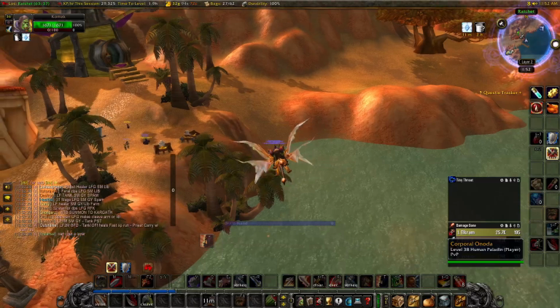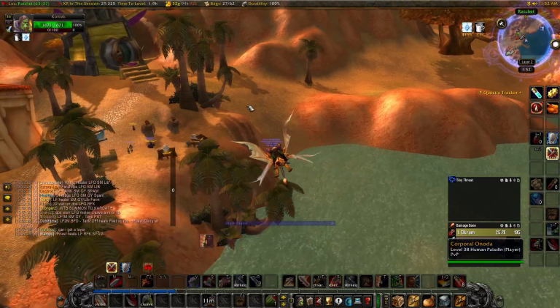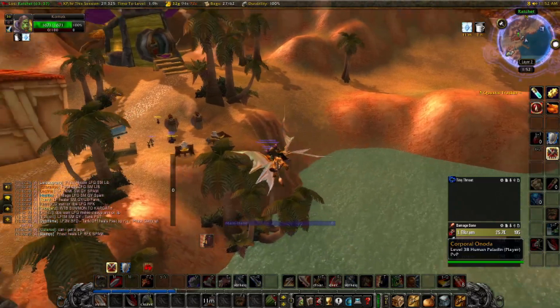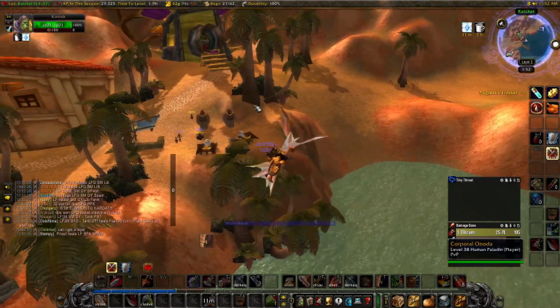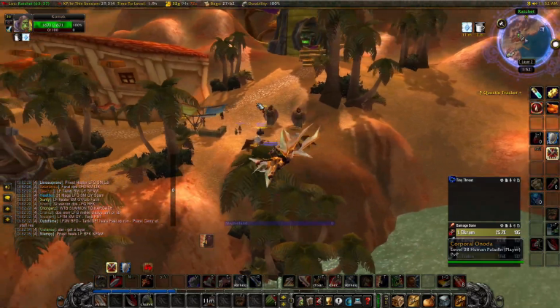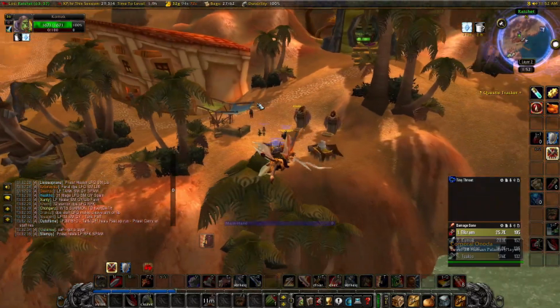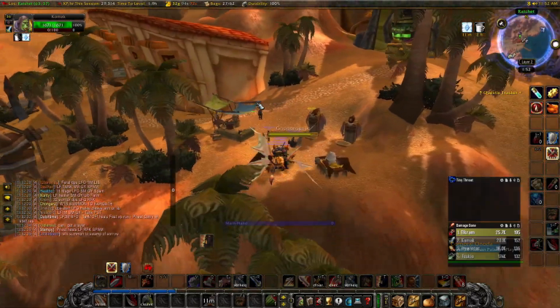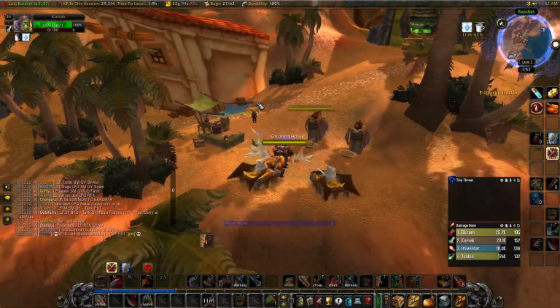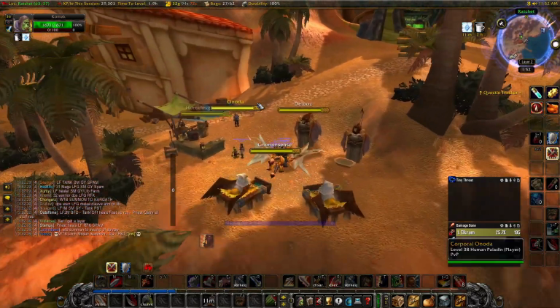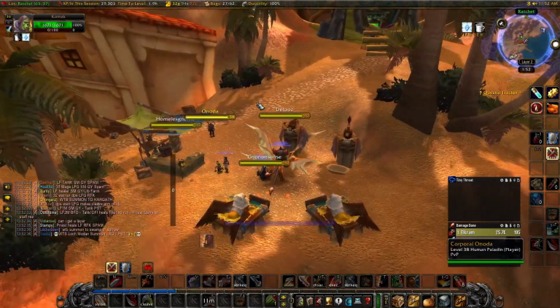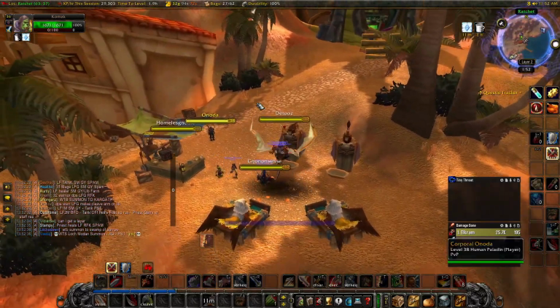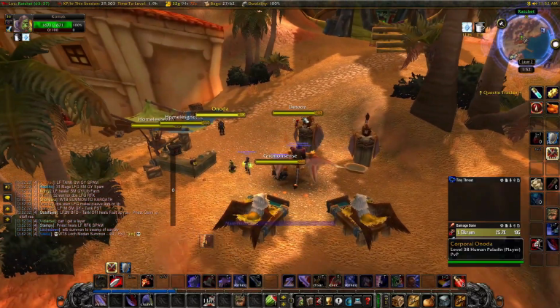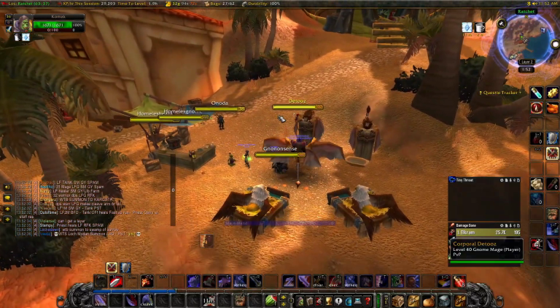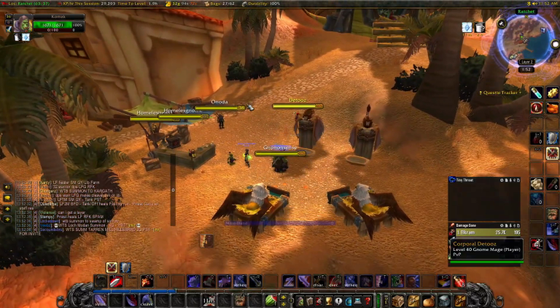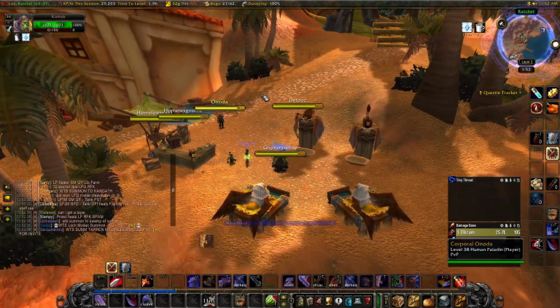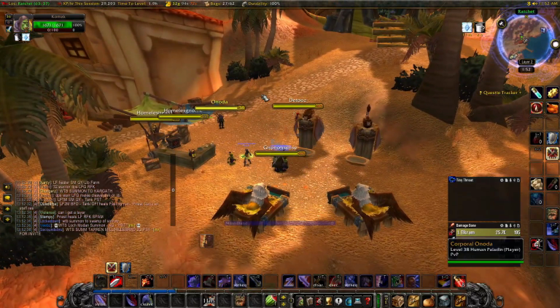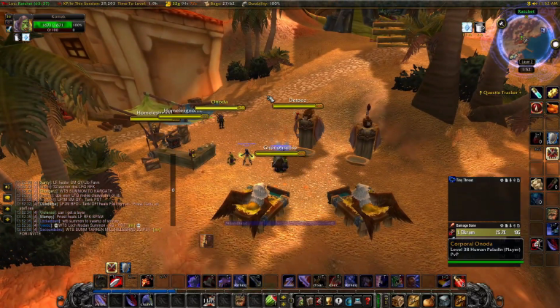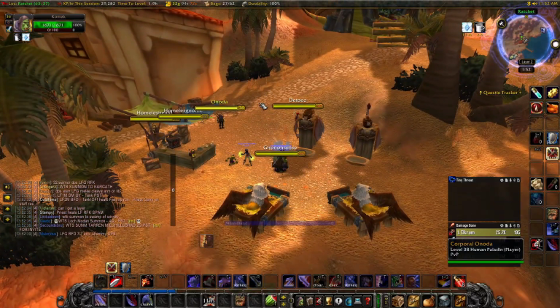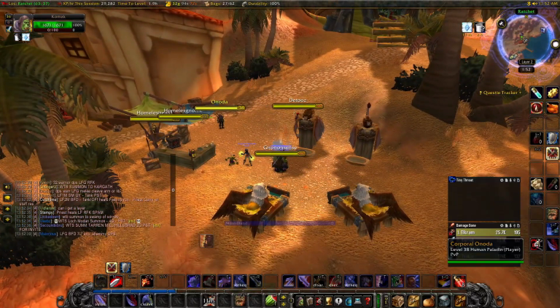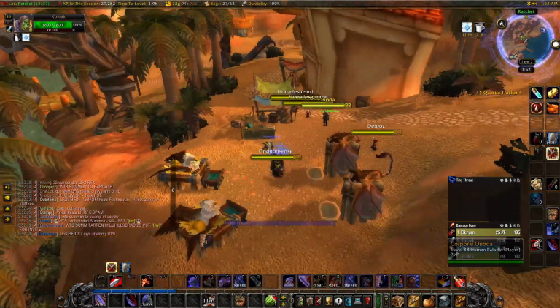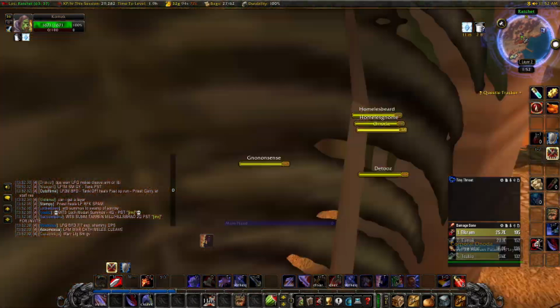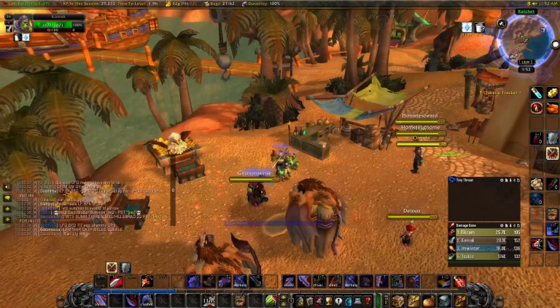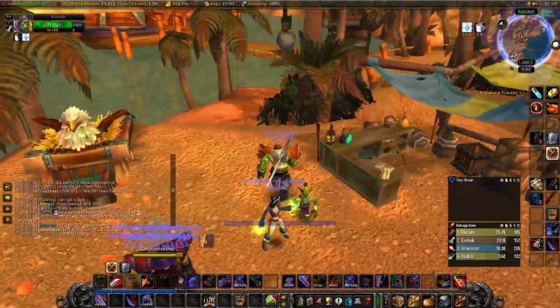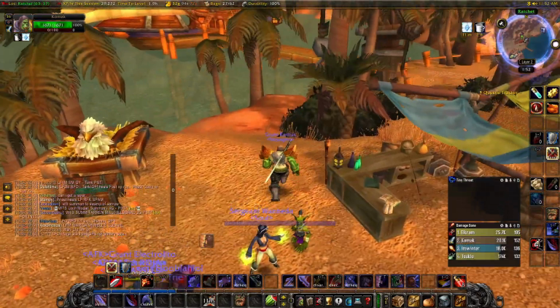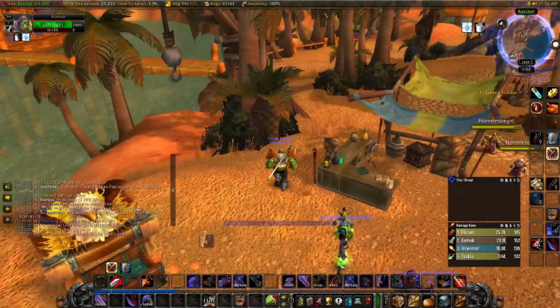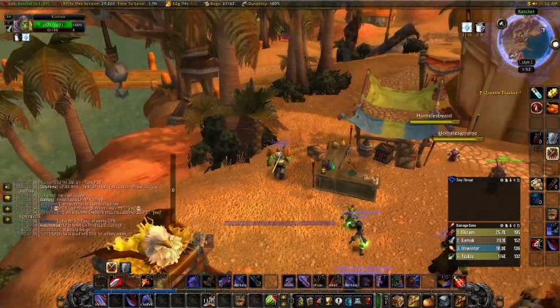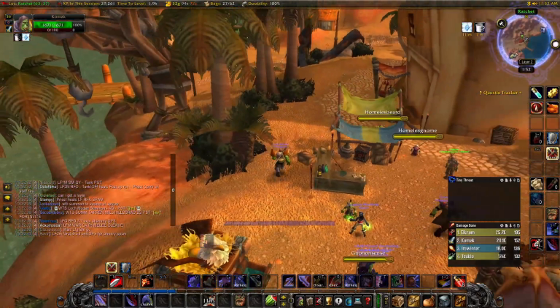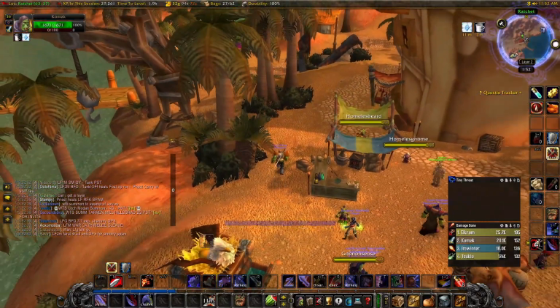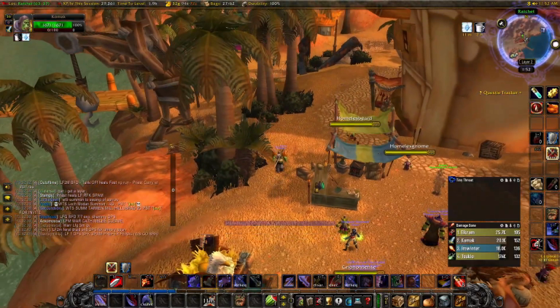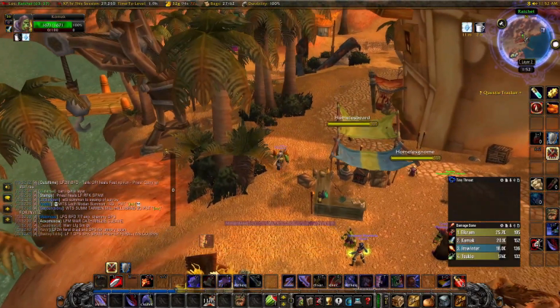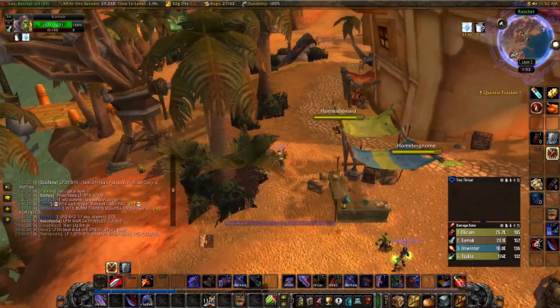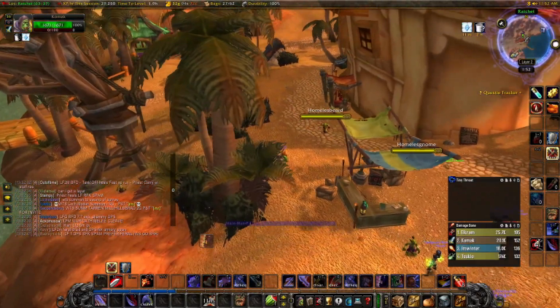The first step is to pick up the Islander quest from the warrior trainer in any major city. It can be any warrior trainer in any of the major zones.